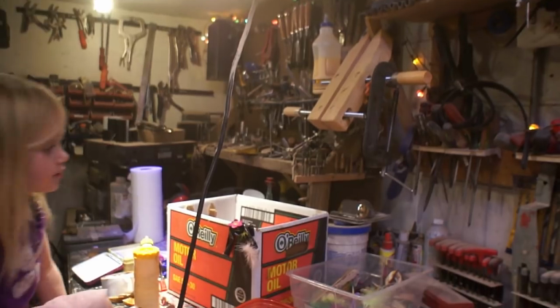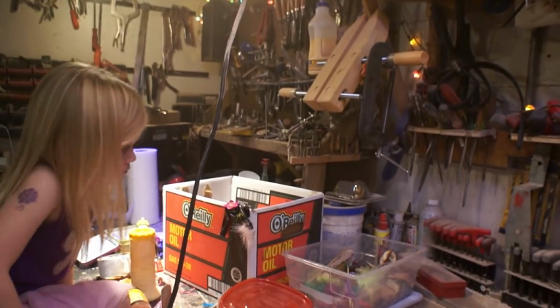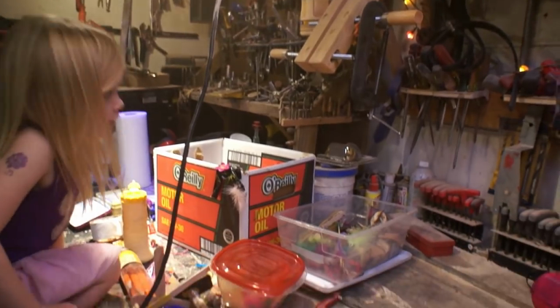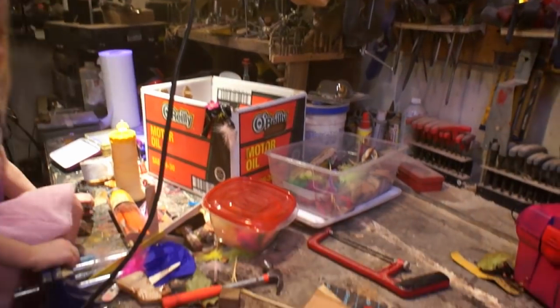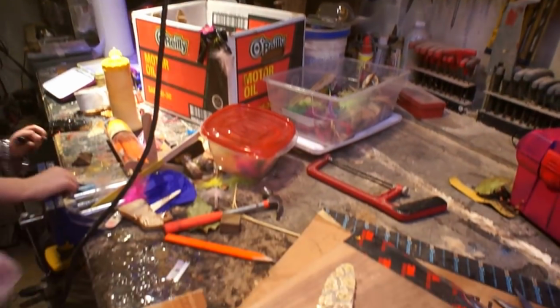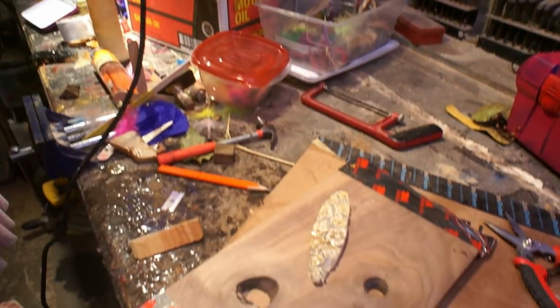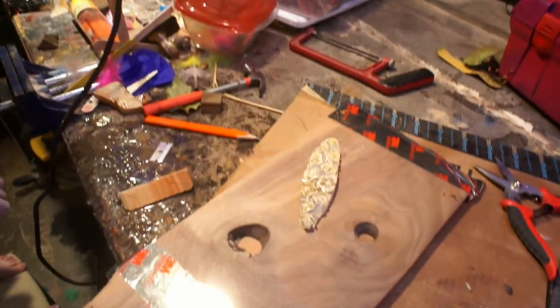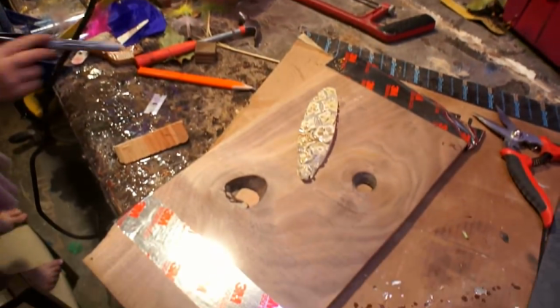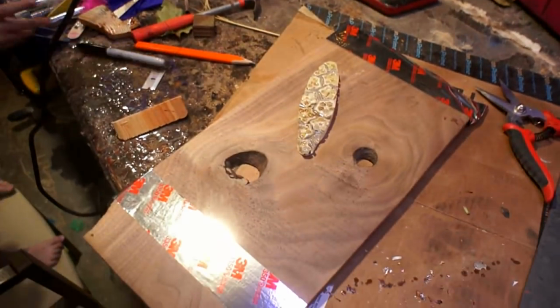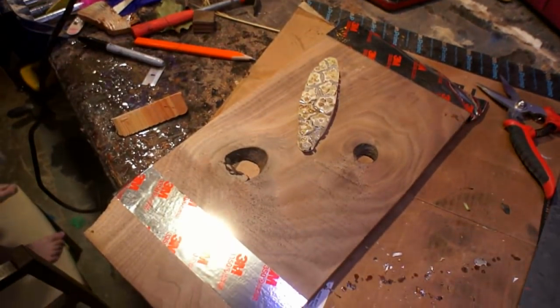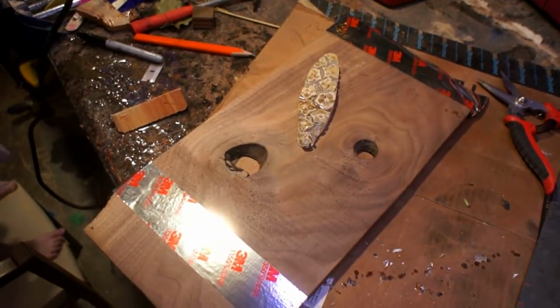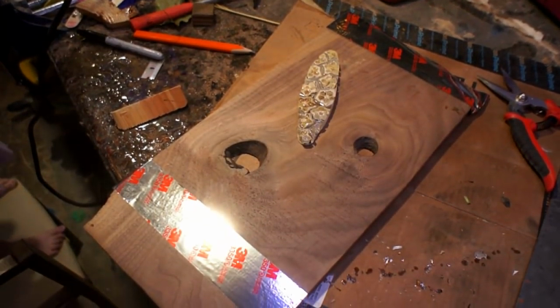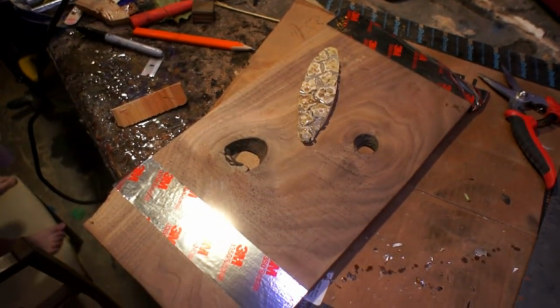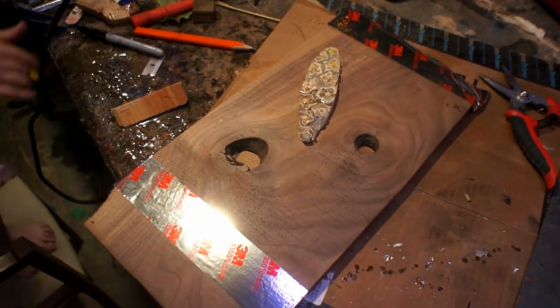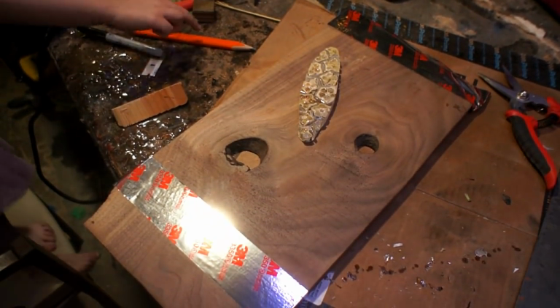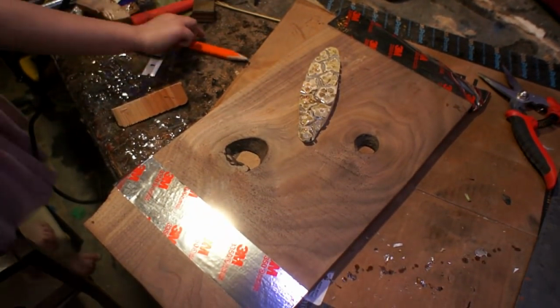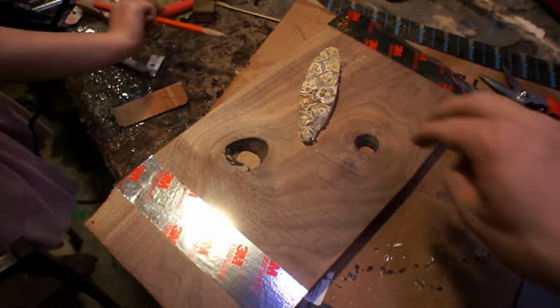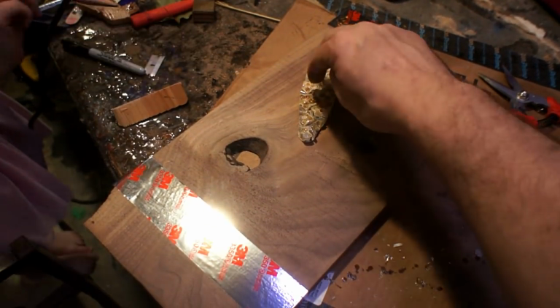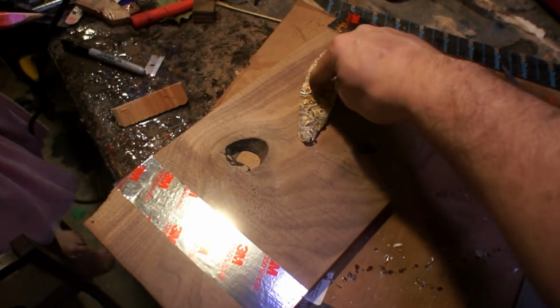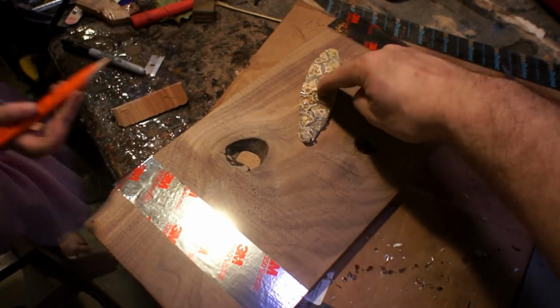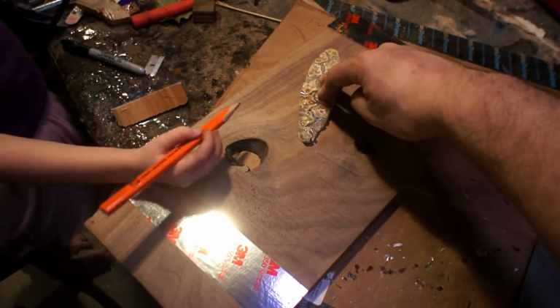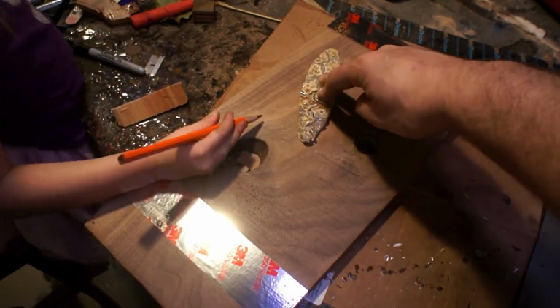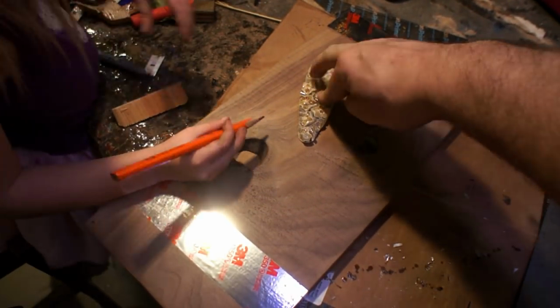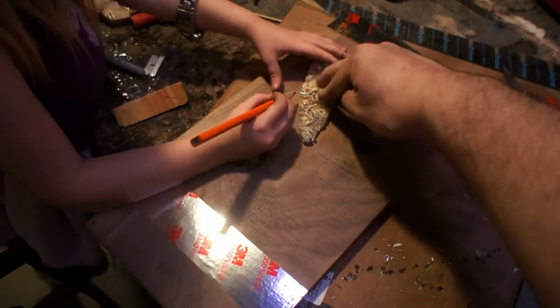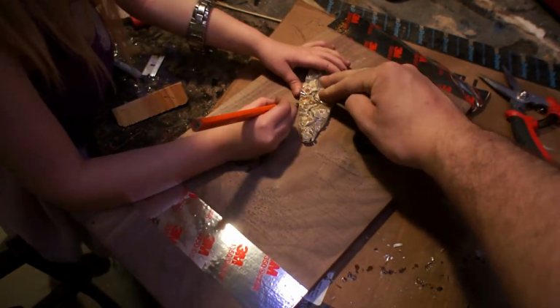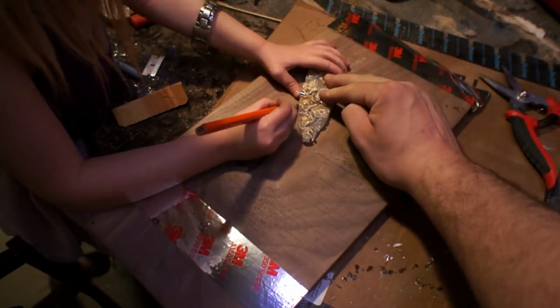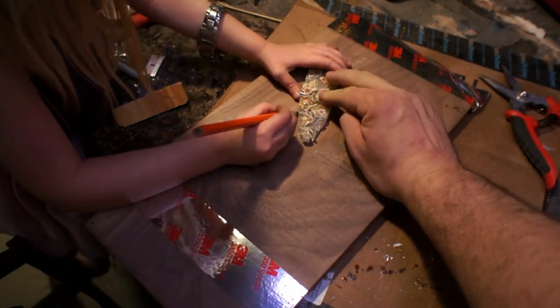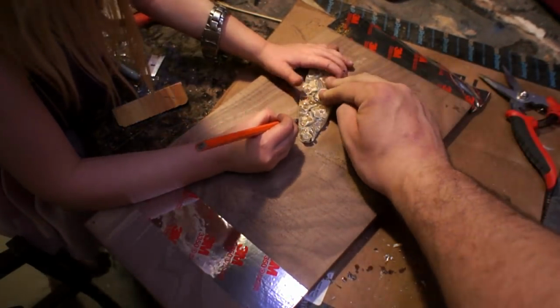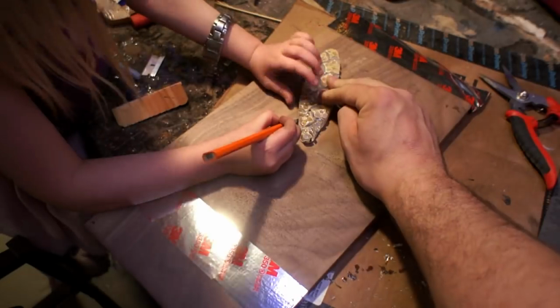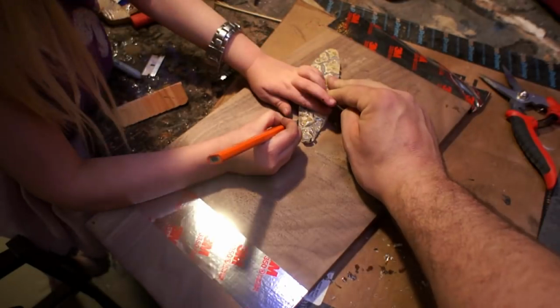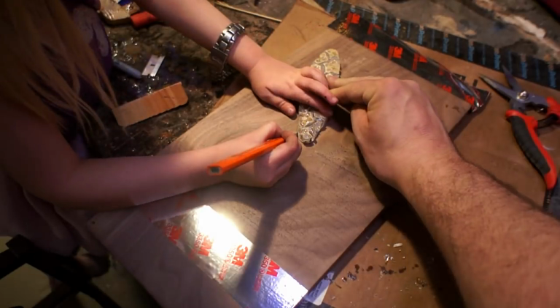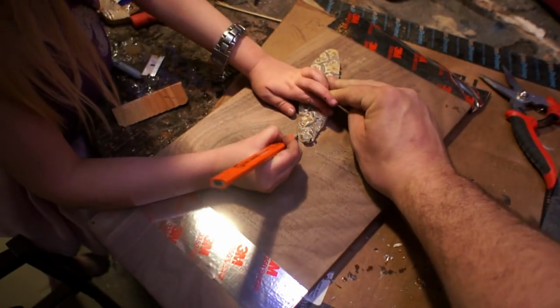Hey everybody, it's Tyler of Tatburn. Today we're going to use some walnut and a little bit of epoxy and make a cutting board.